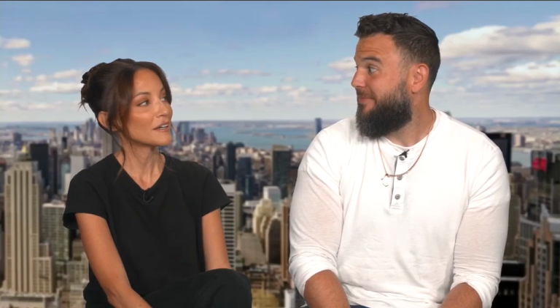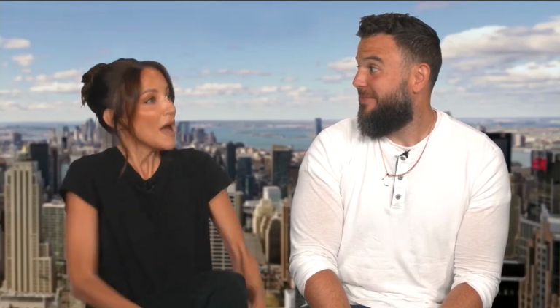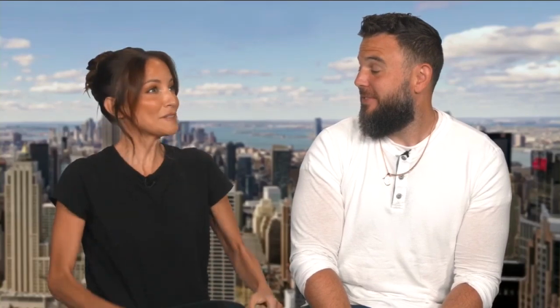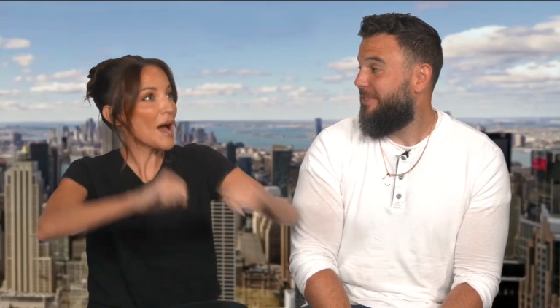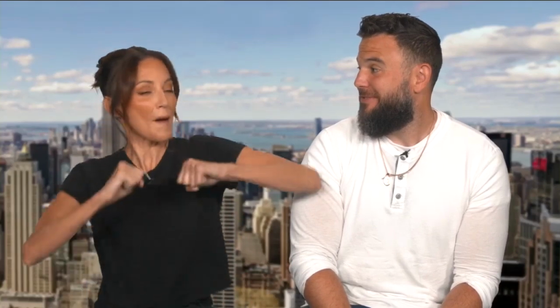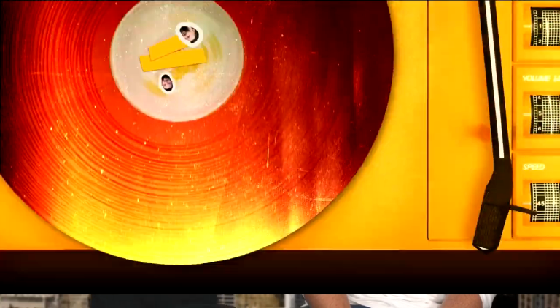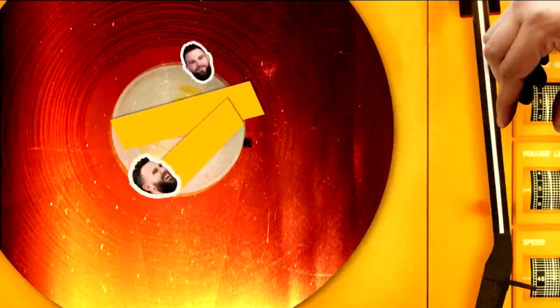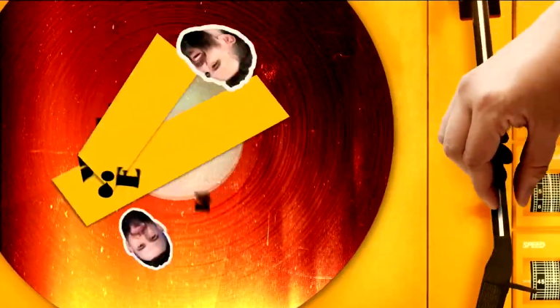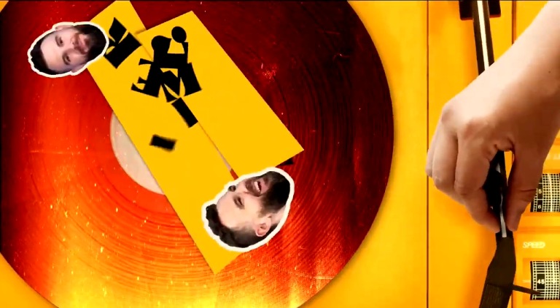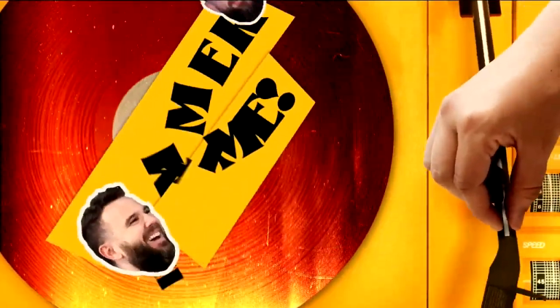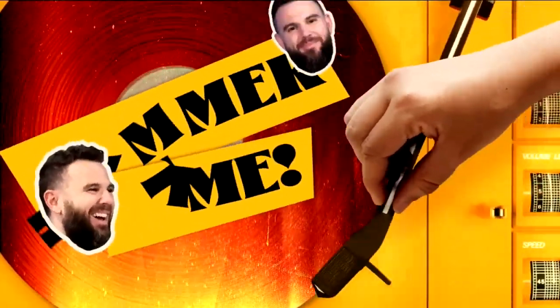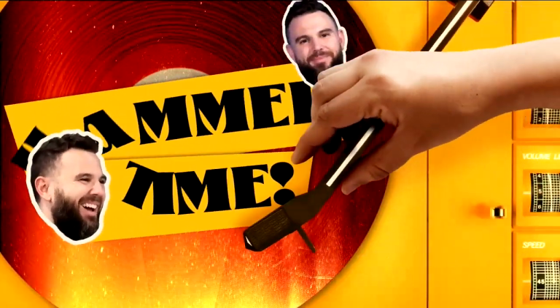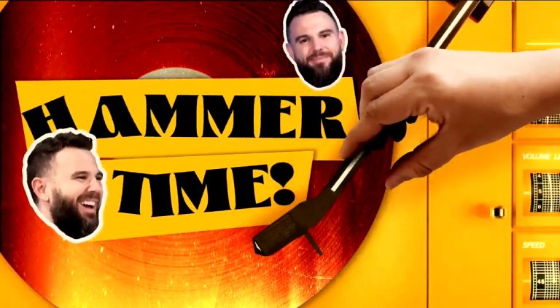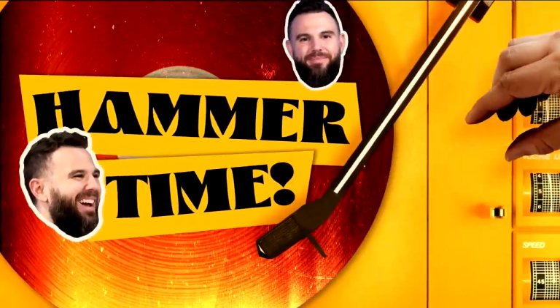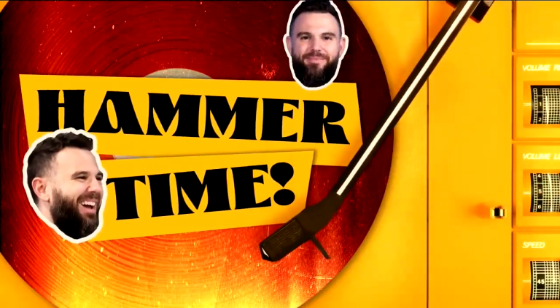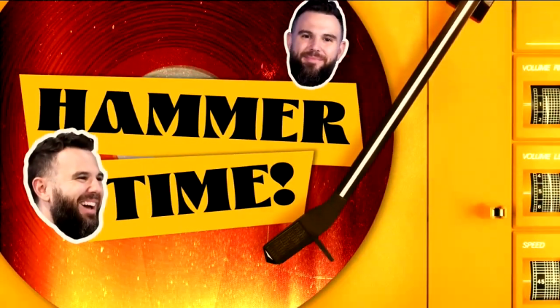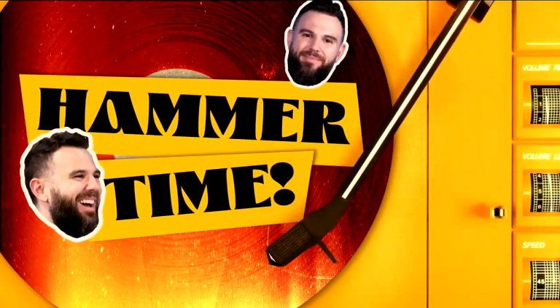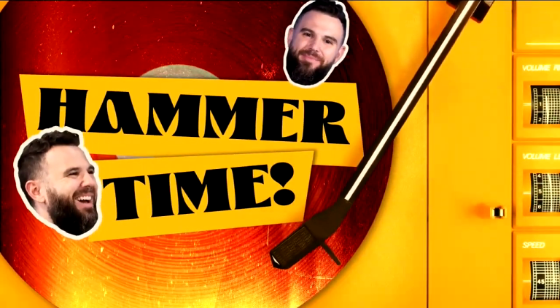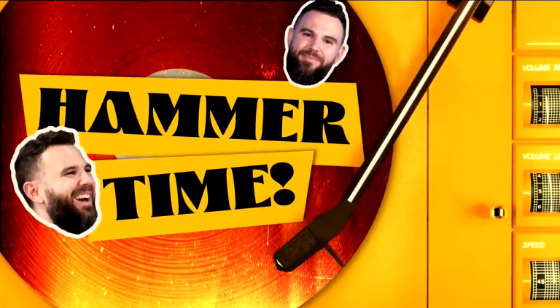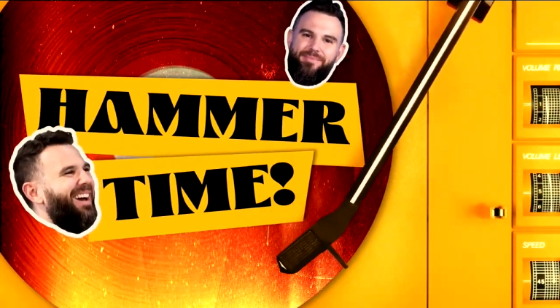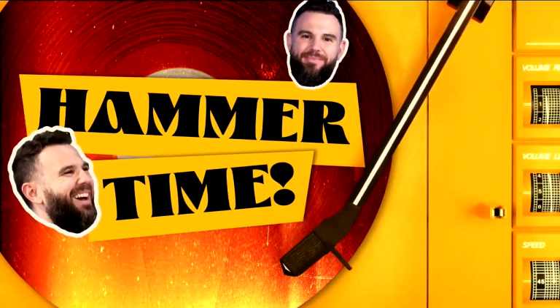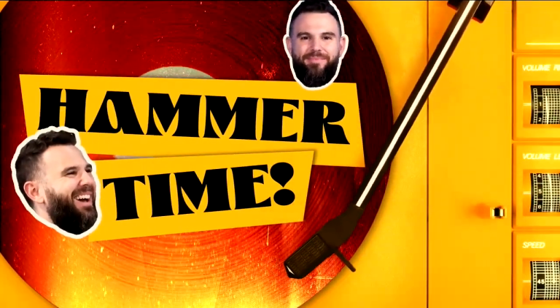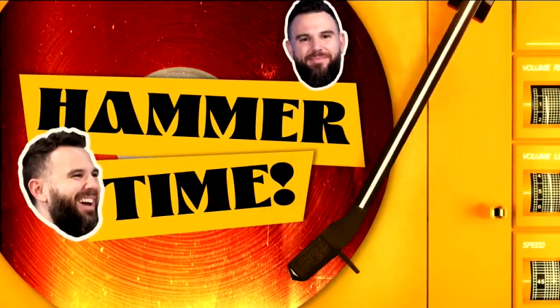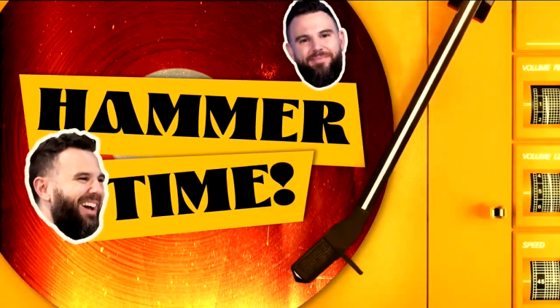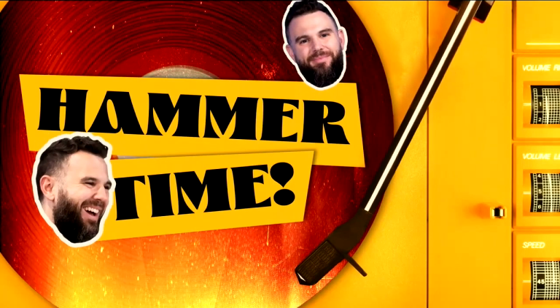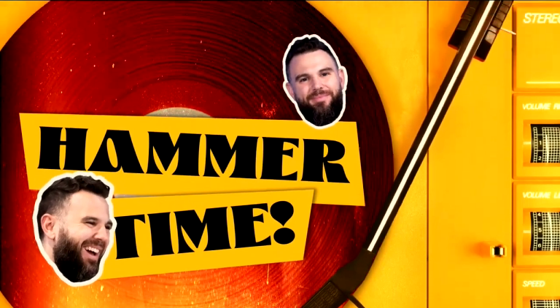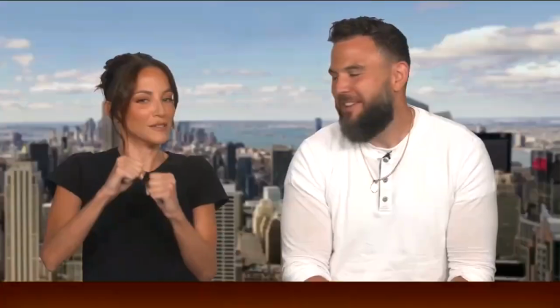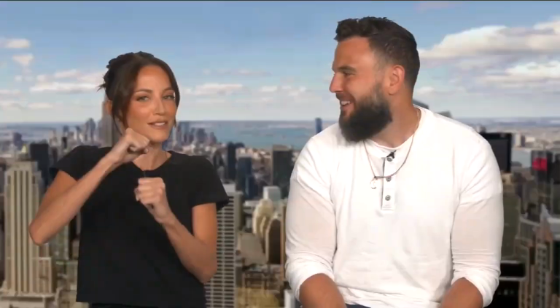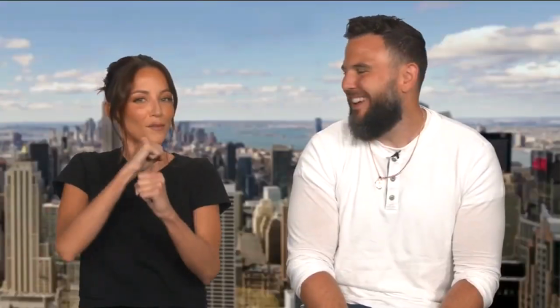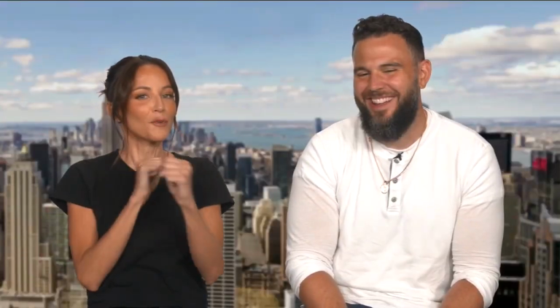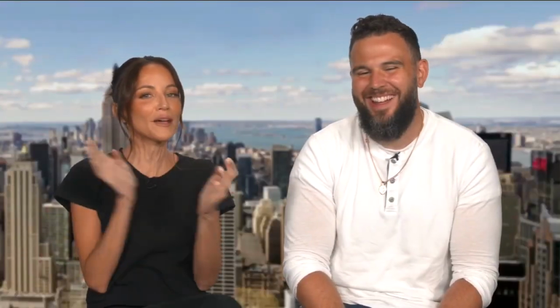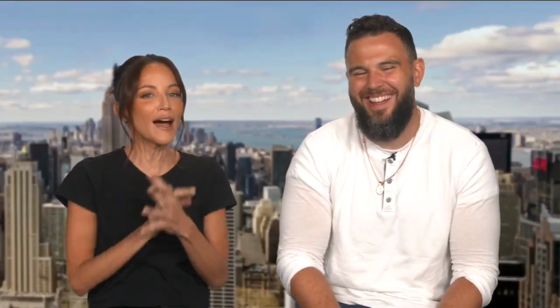Hammer time! Hammer time. We need two hammers, not one. What do we got?